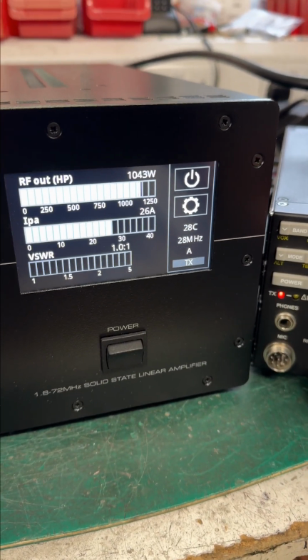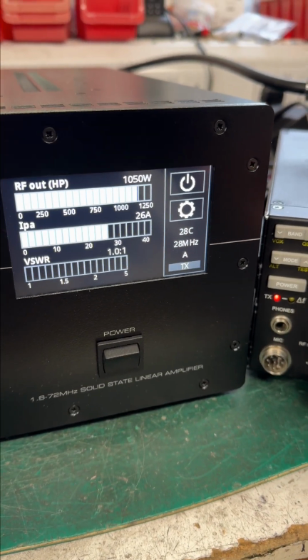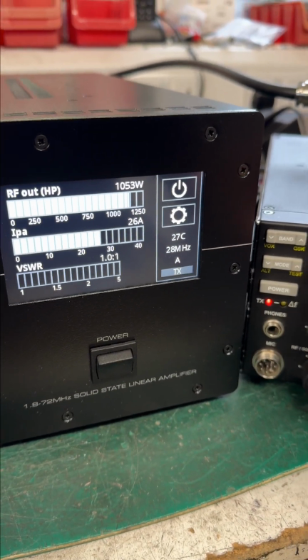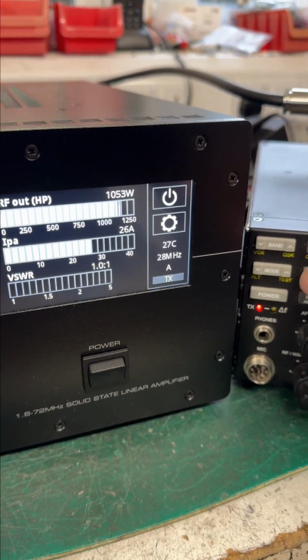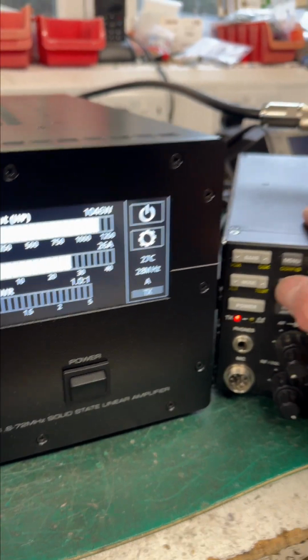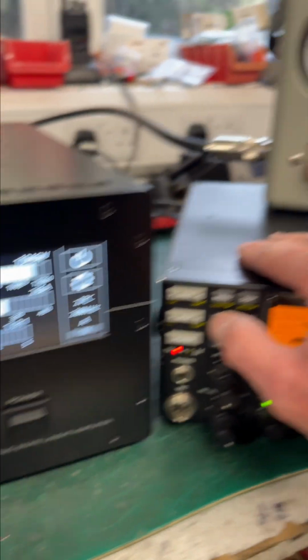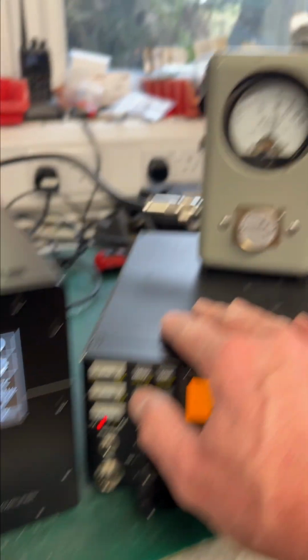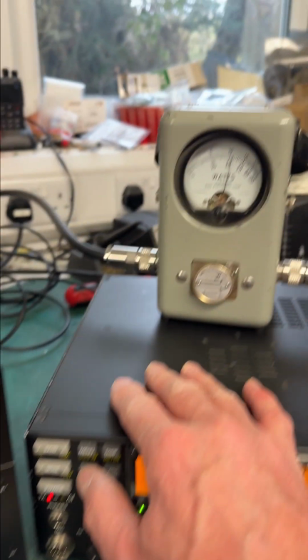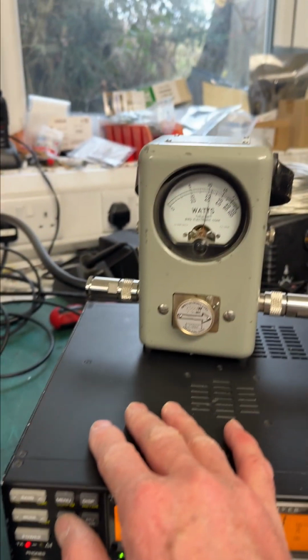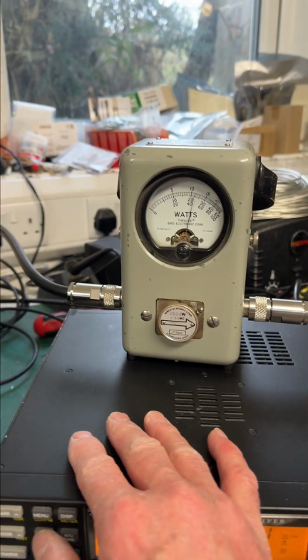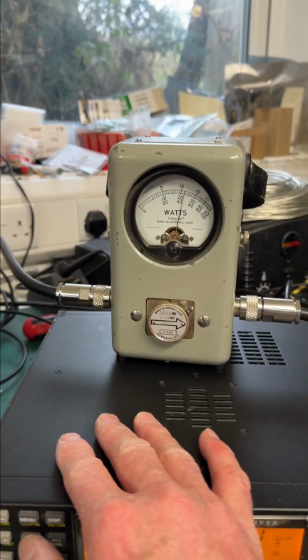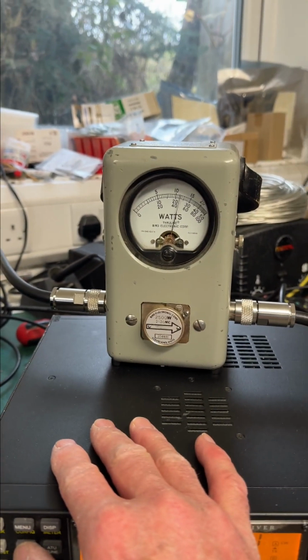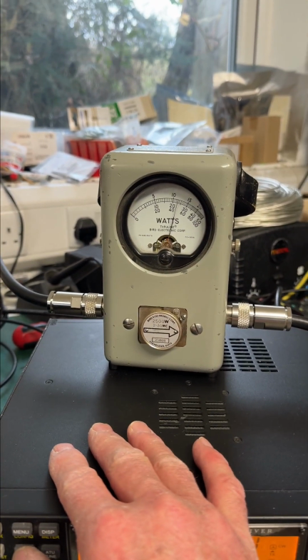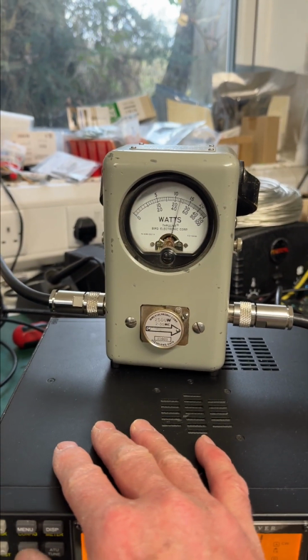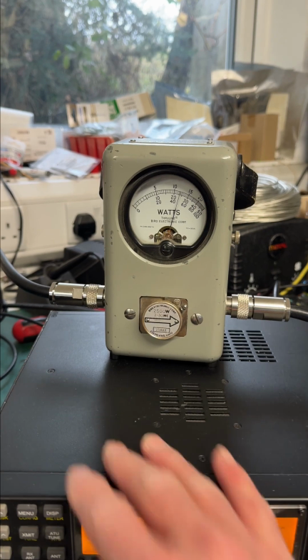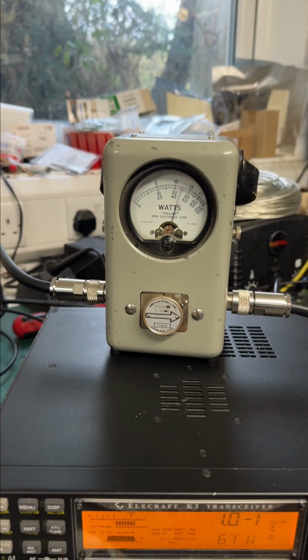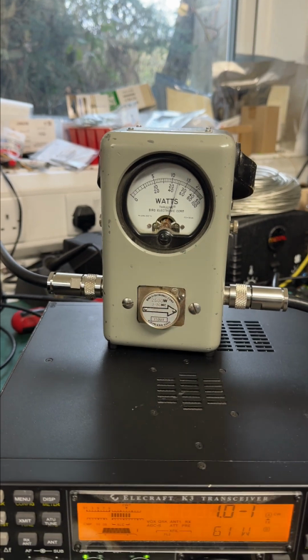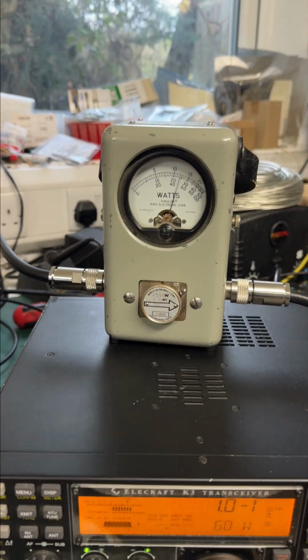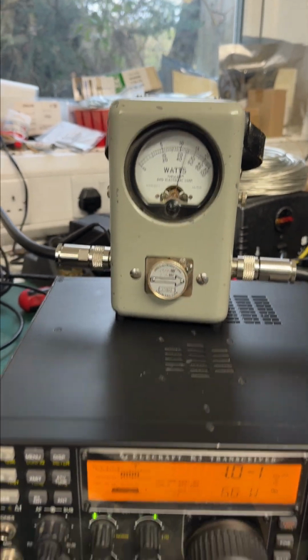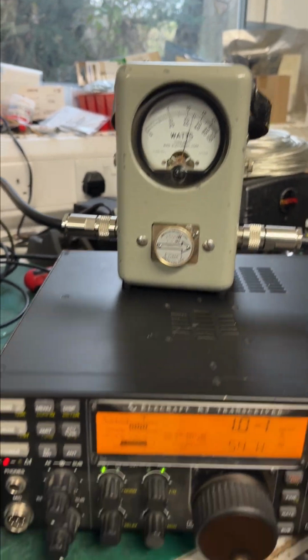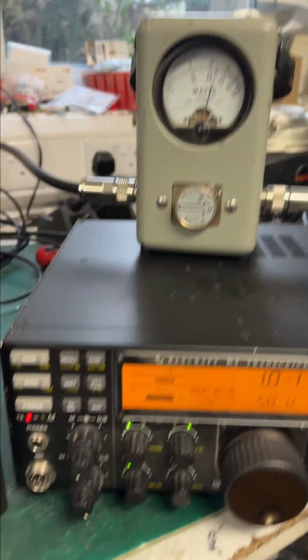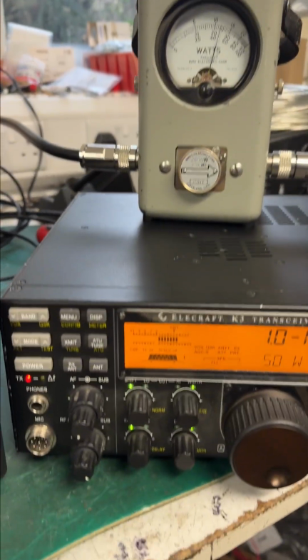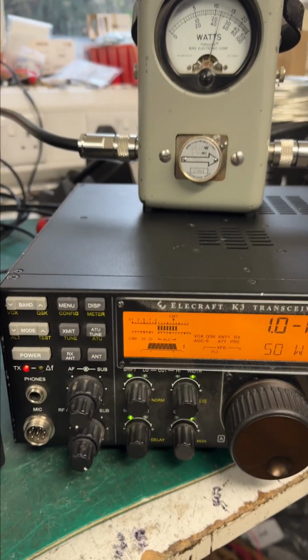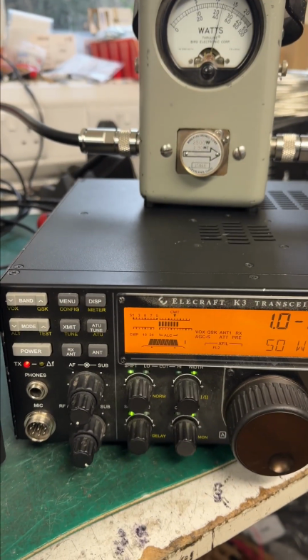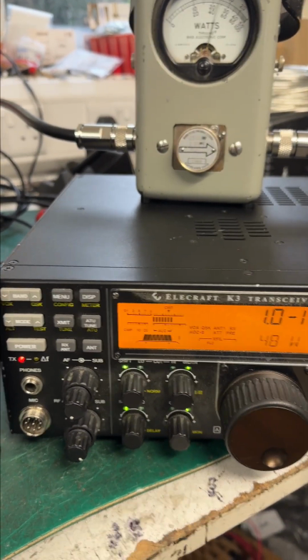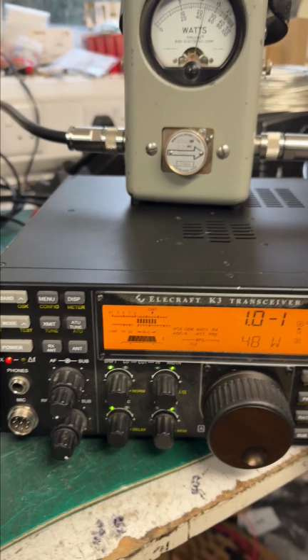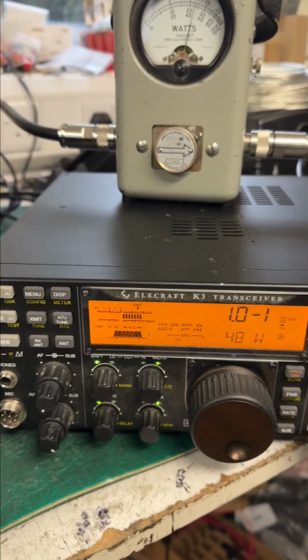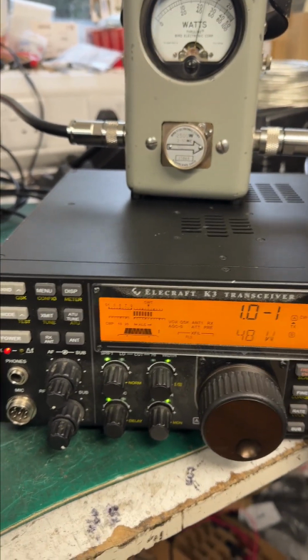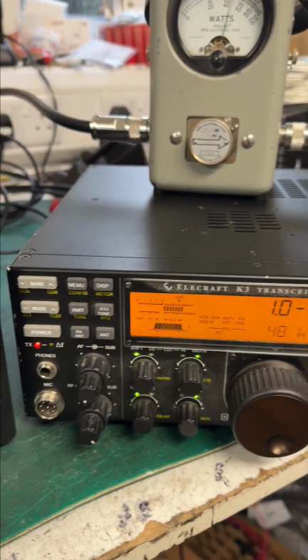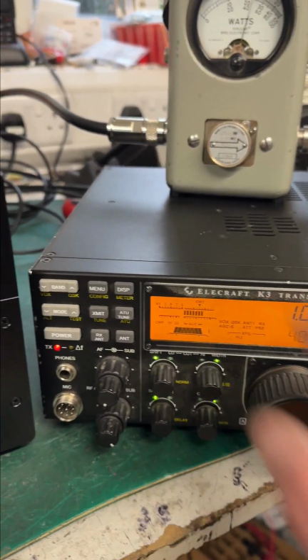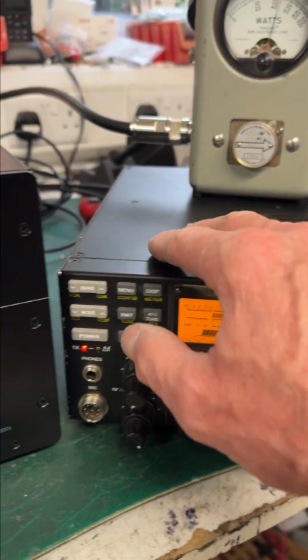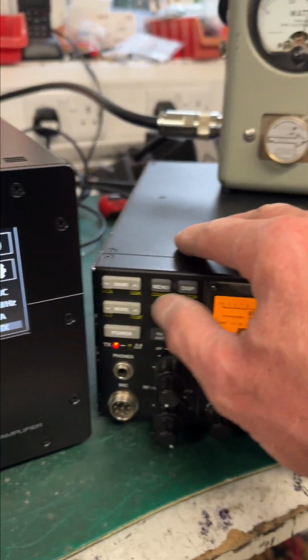There you go — 28 megs. Kilowatt, 1200 watts out. Instantaneous change.